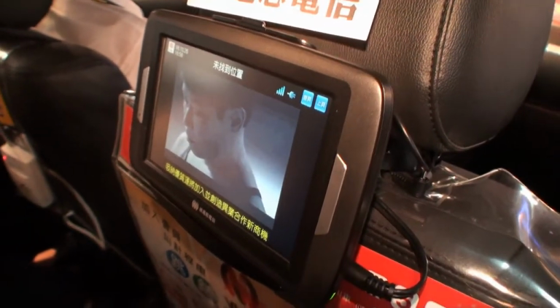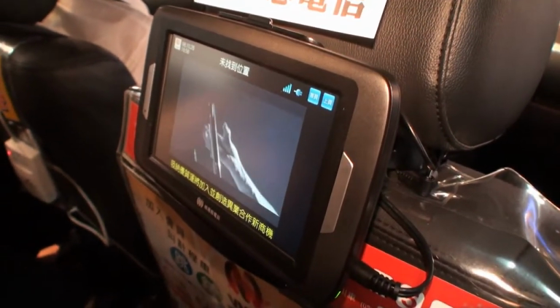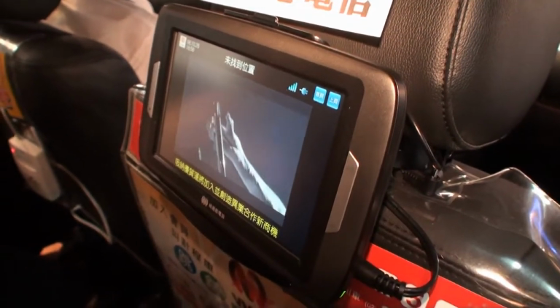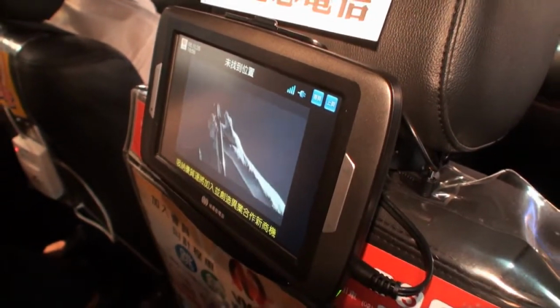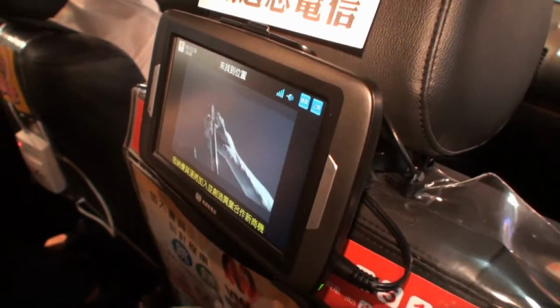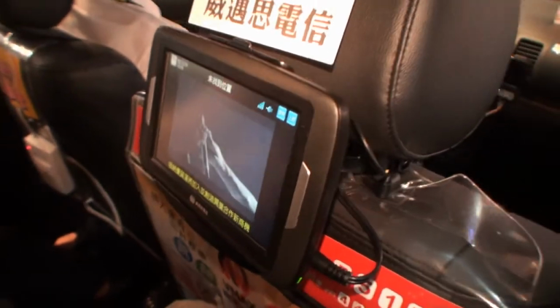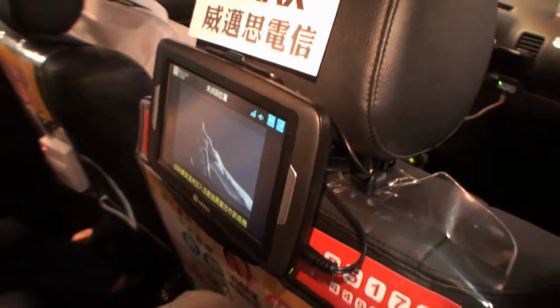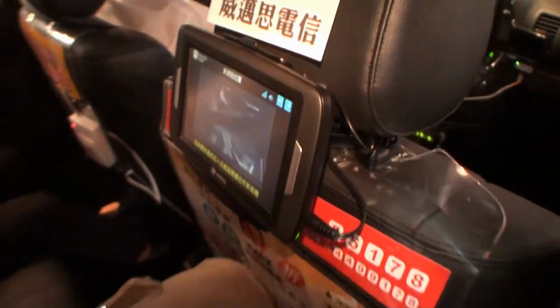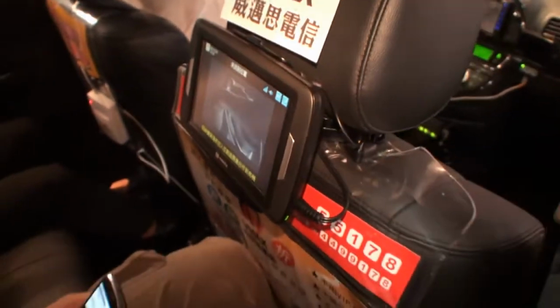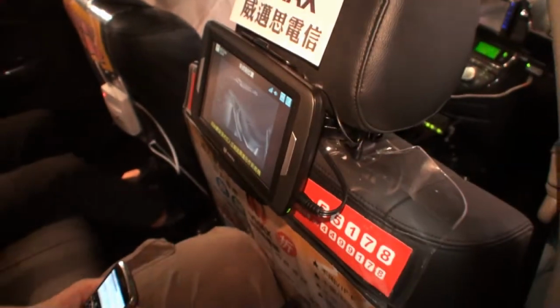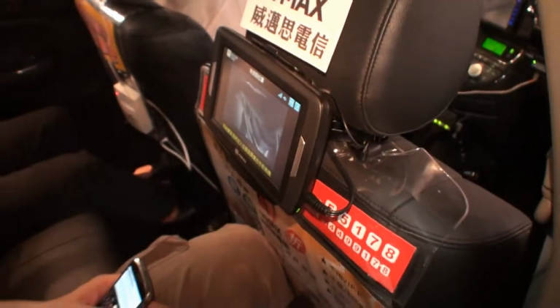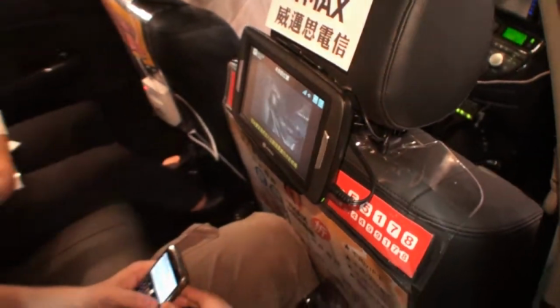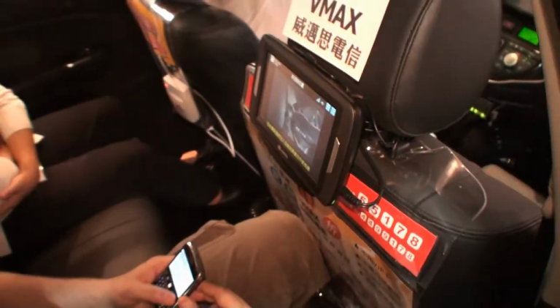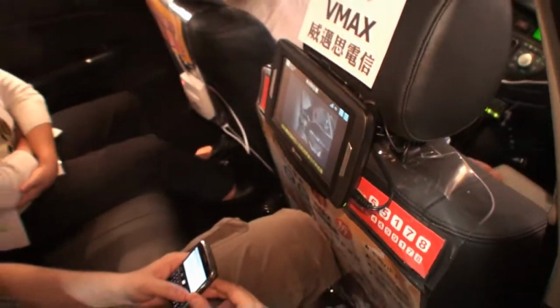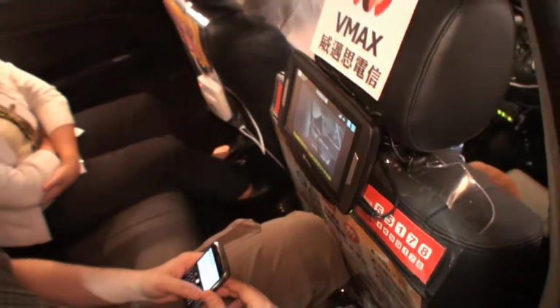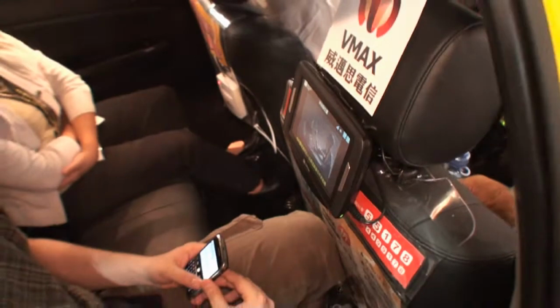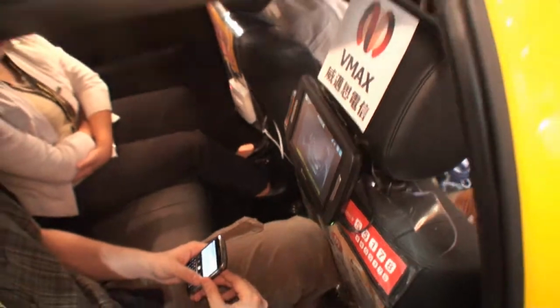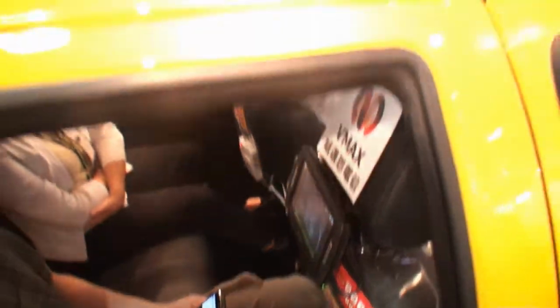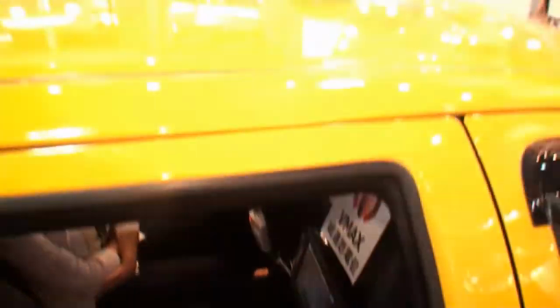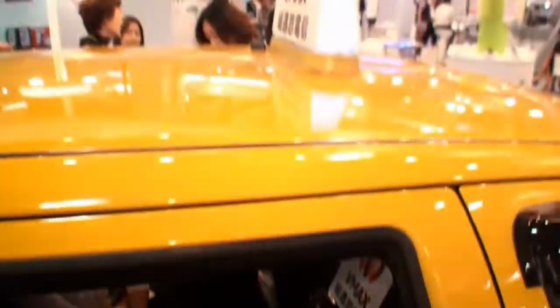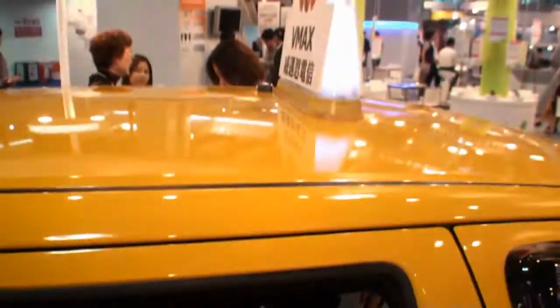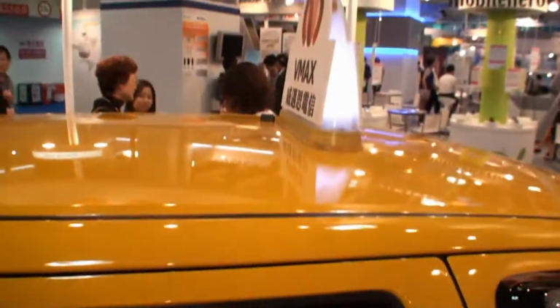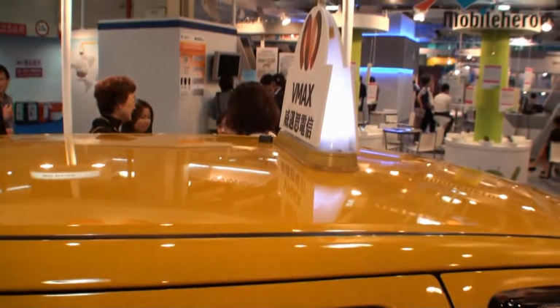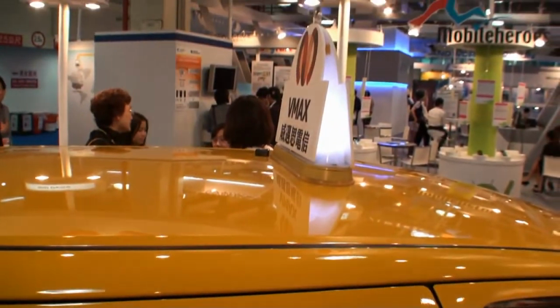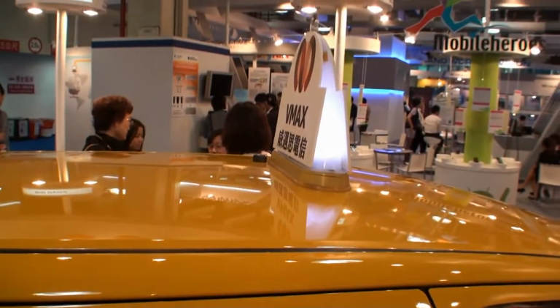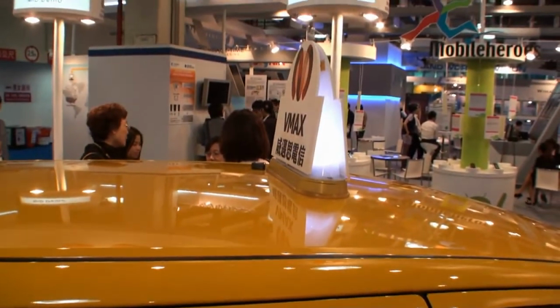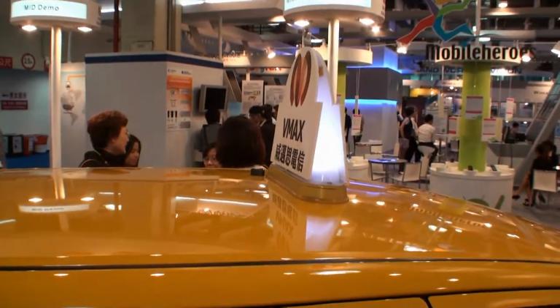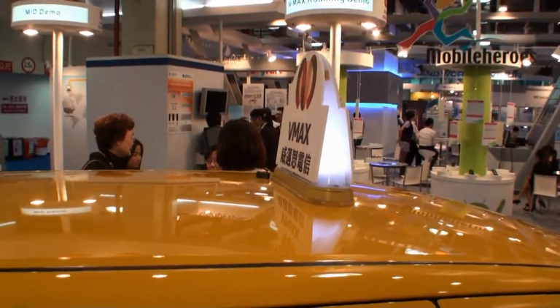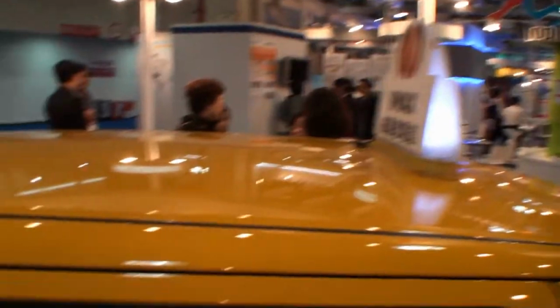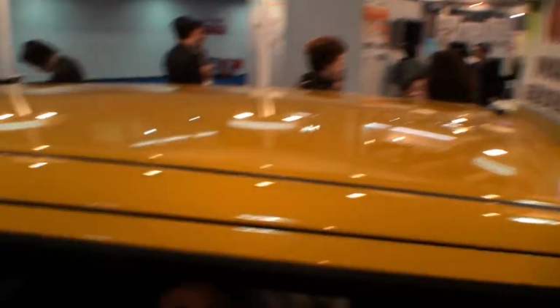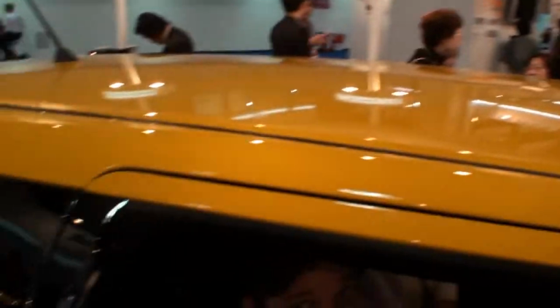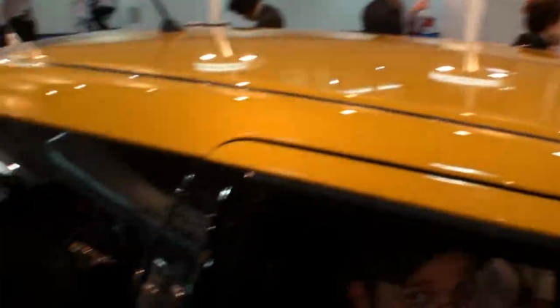So this is the WiMAX cab from Broadband Taiwan 2009.